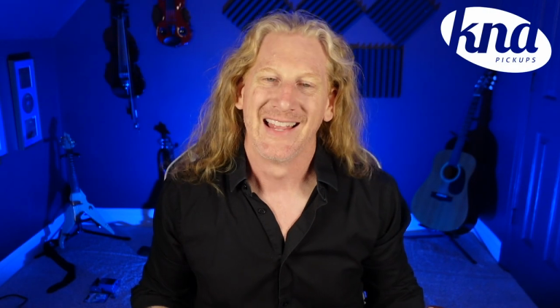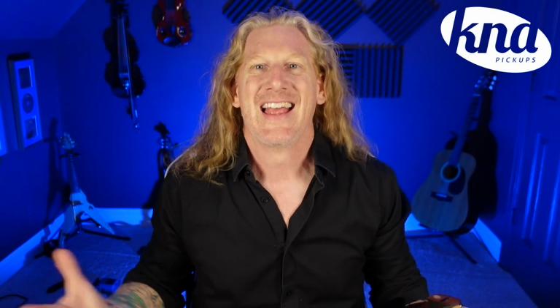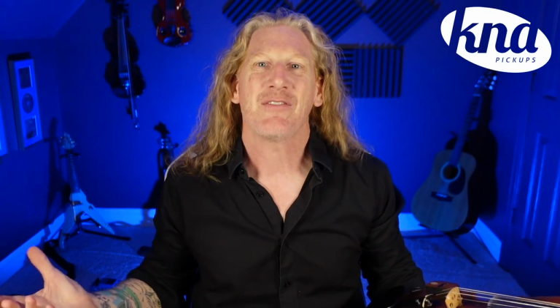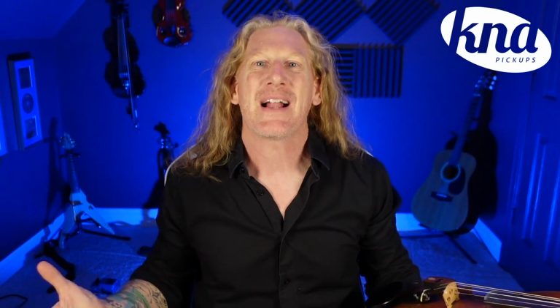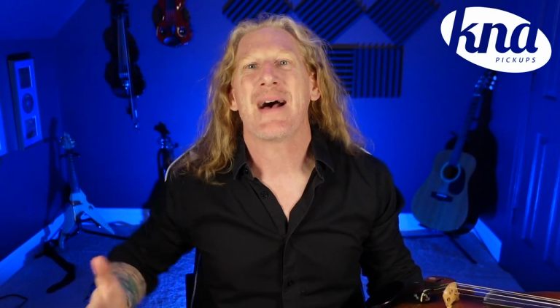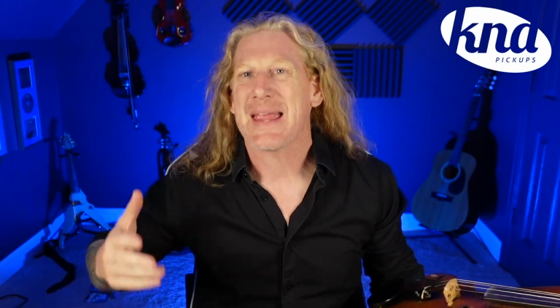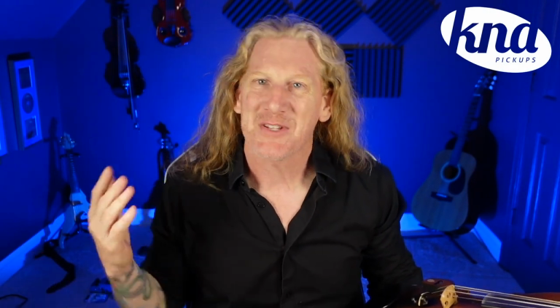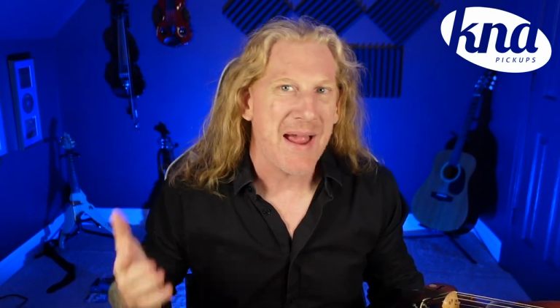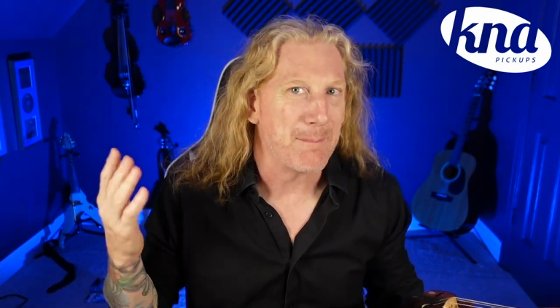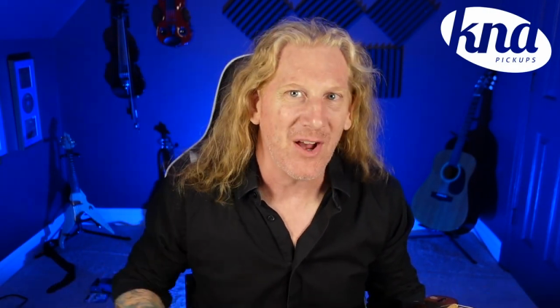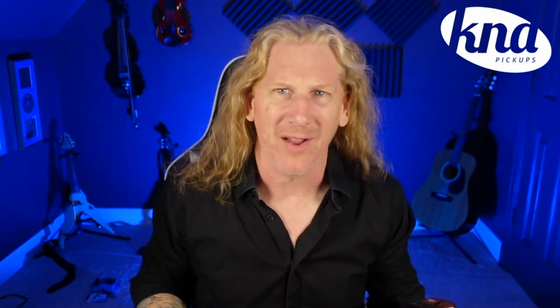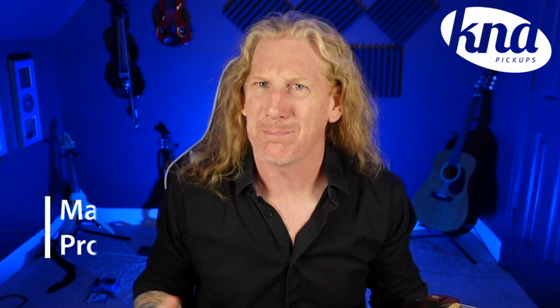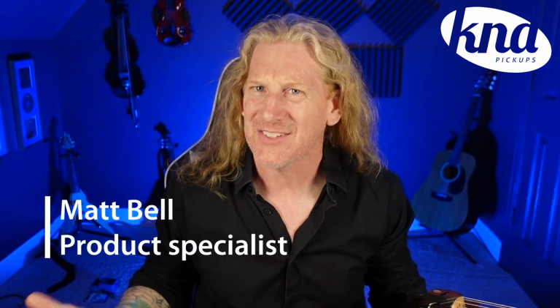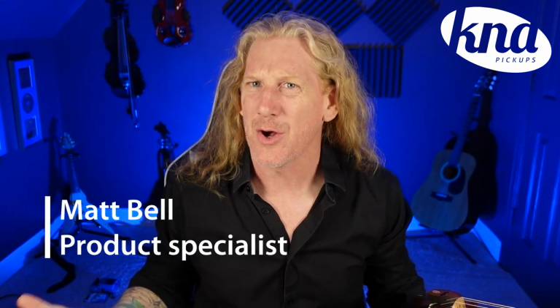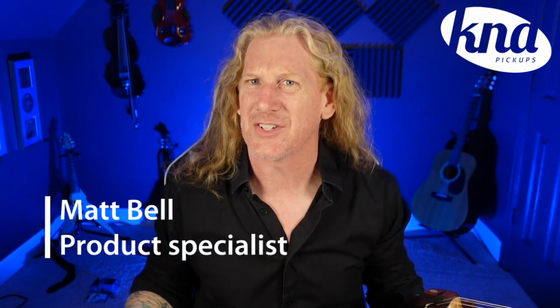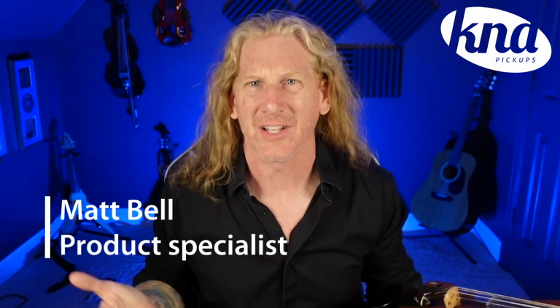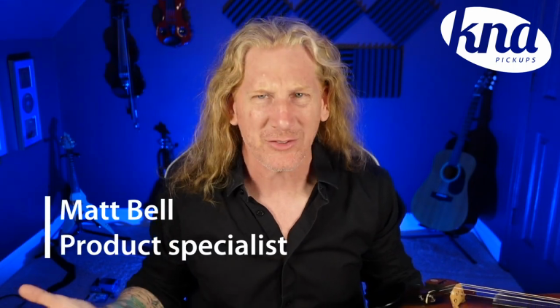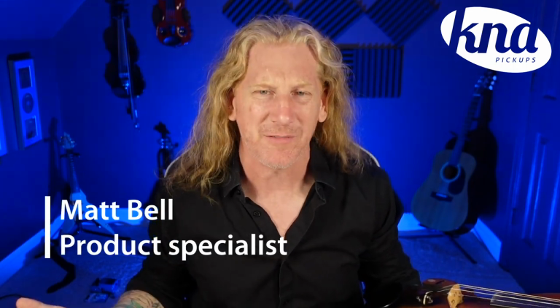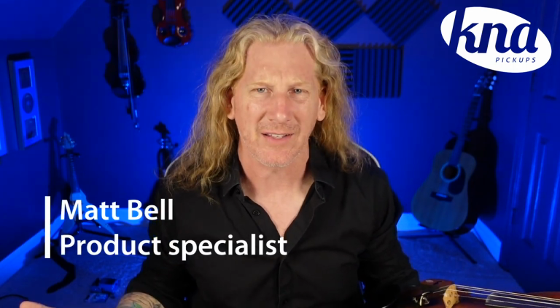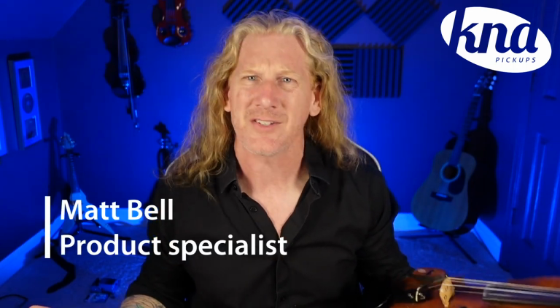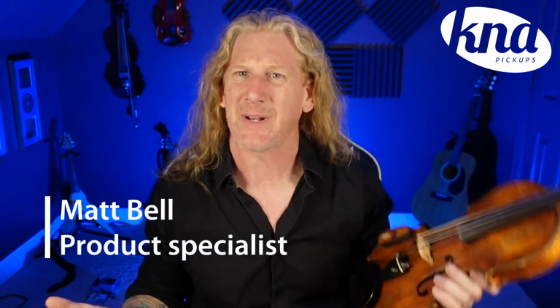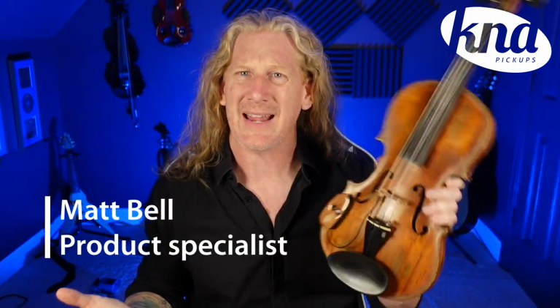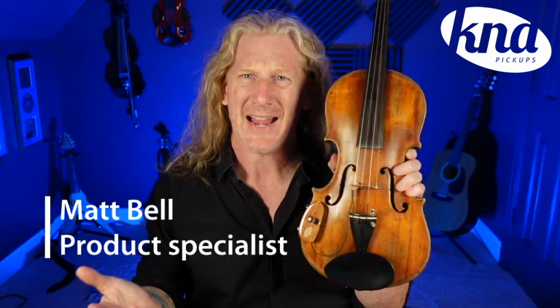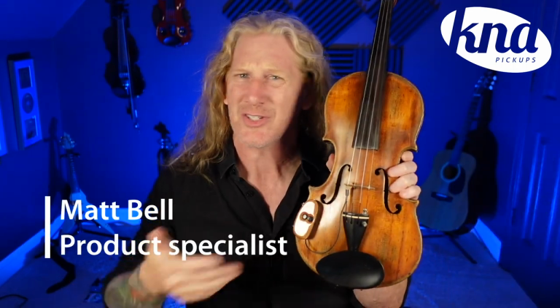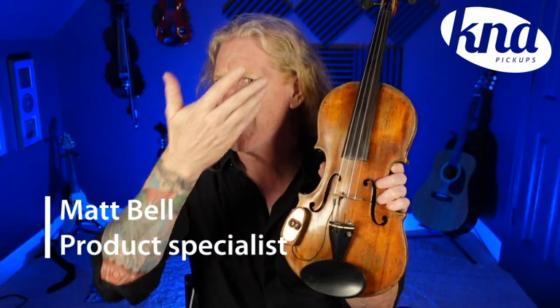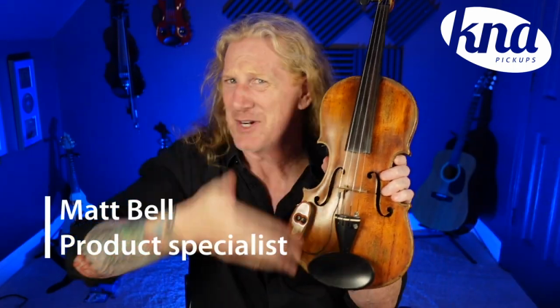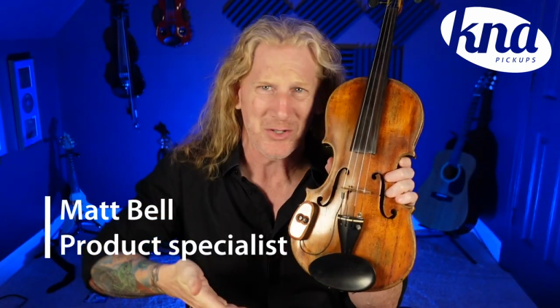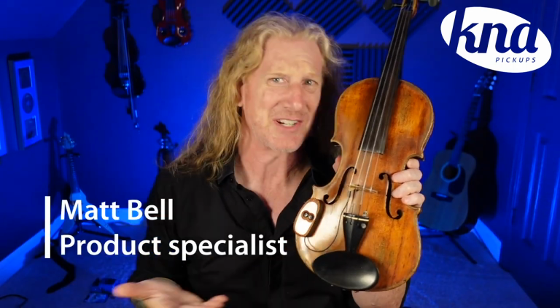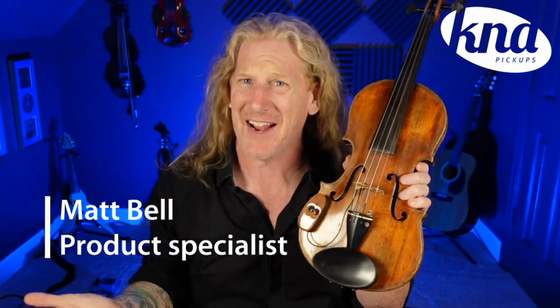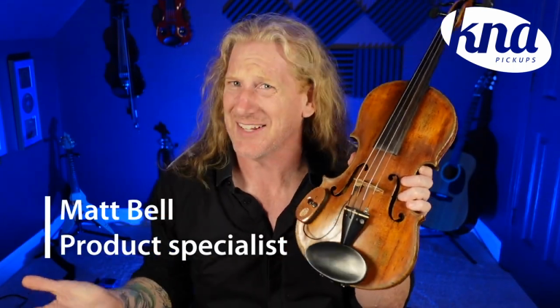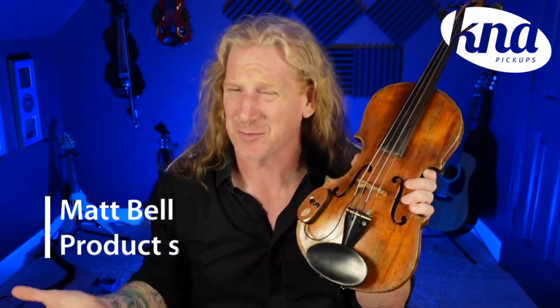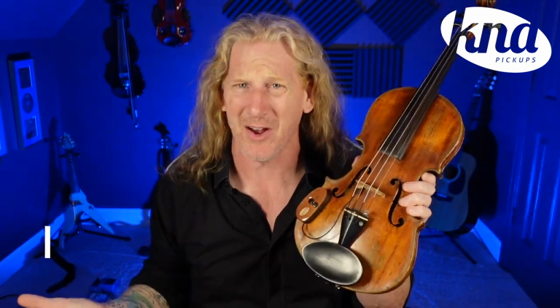Hey everybody, my name is Matt Bell. I'm best known as an electric violinist, but I actually own an acoustic violin as well.